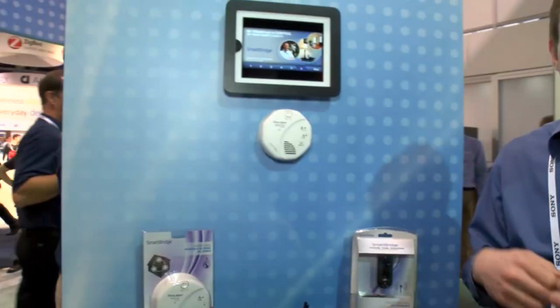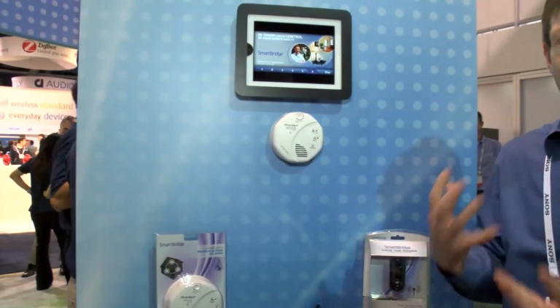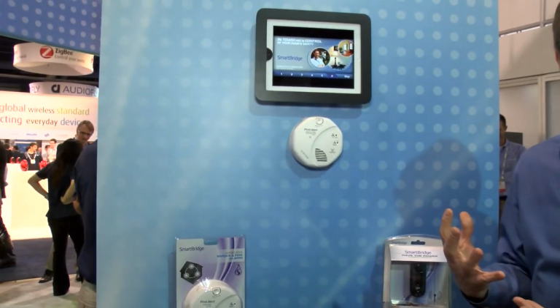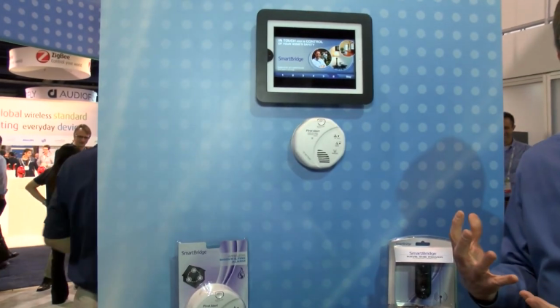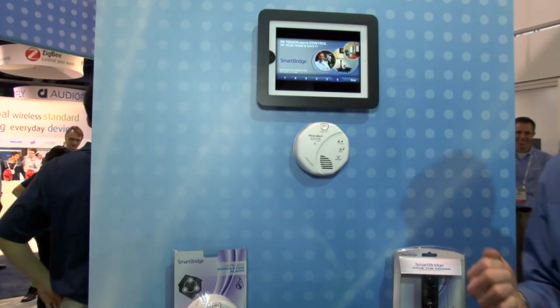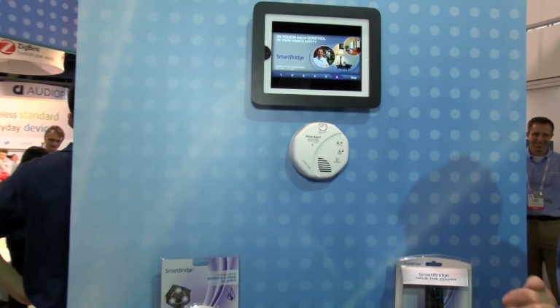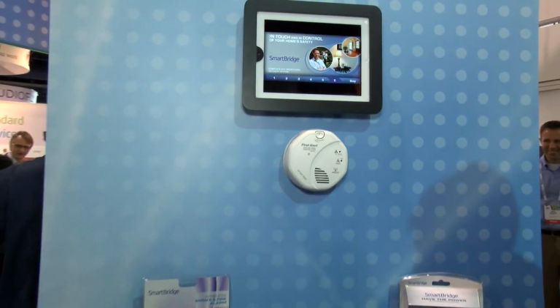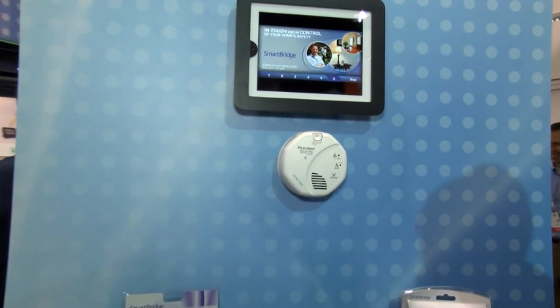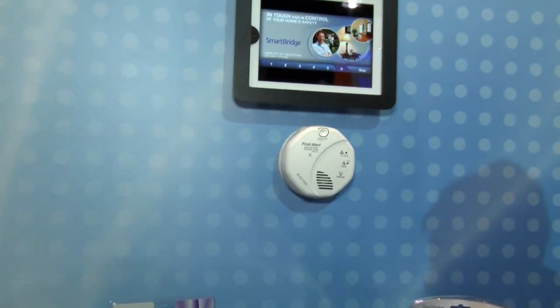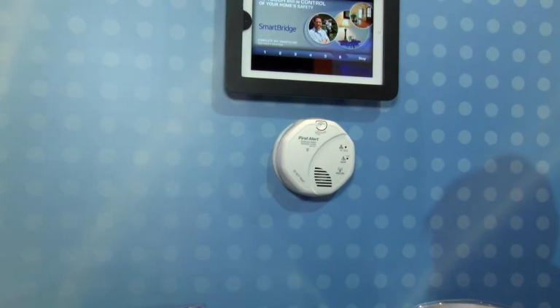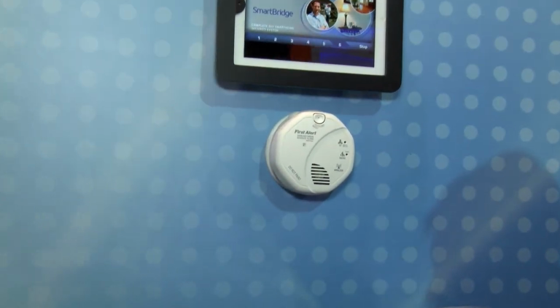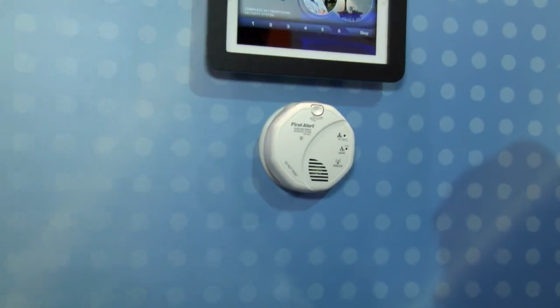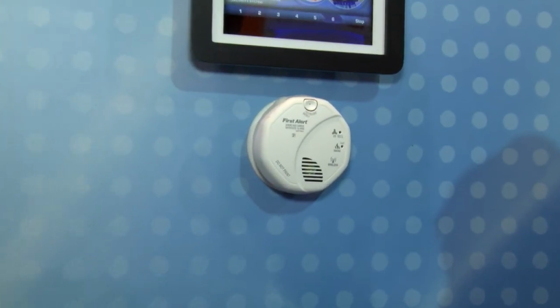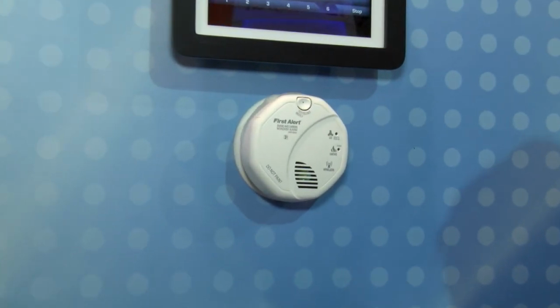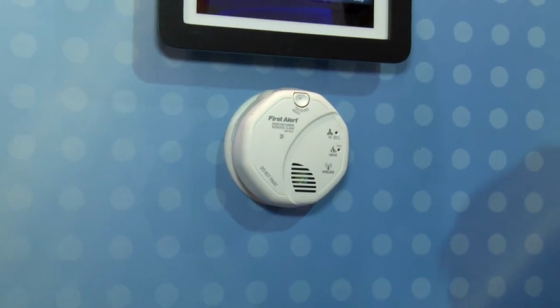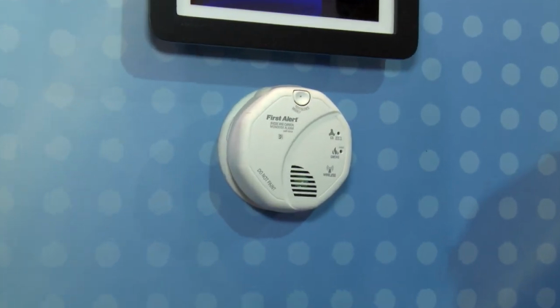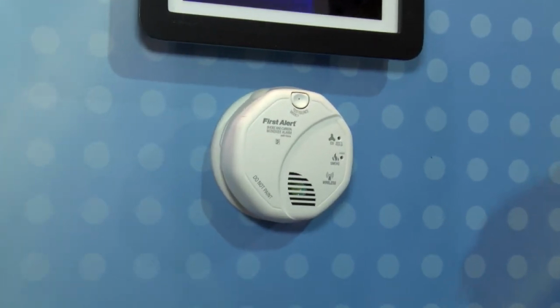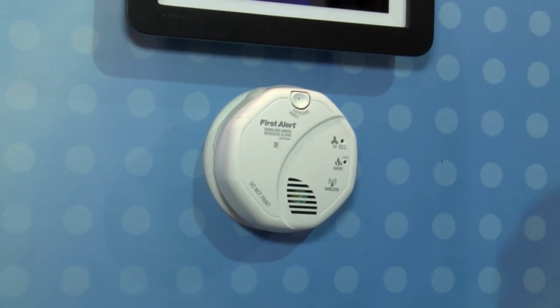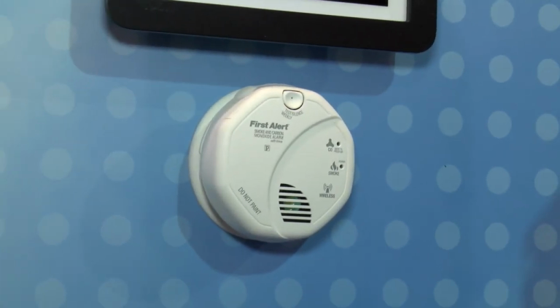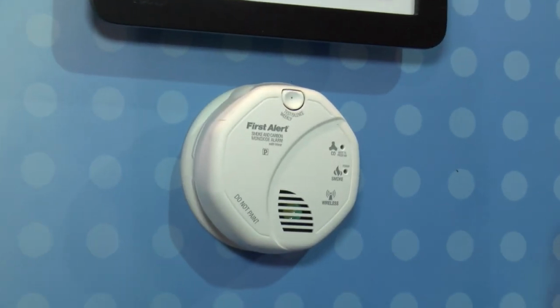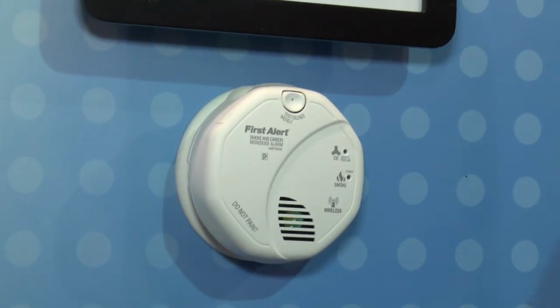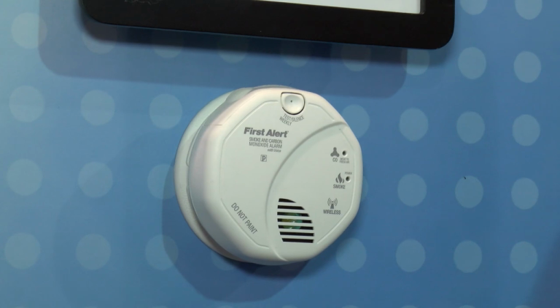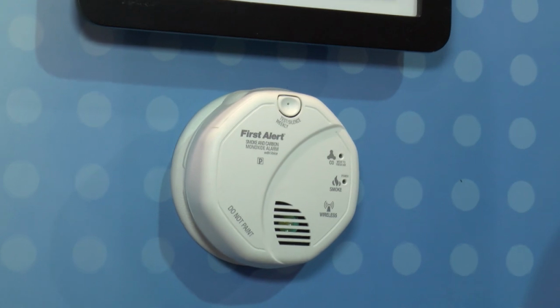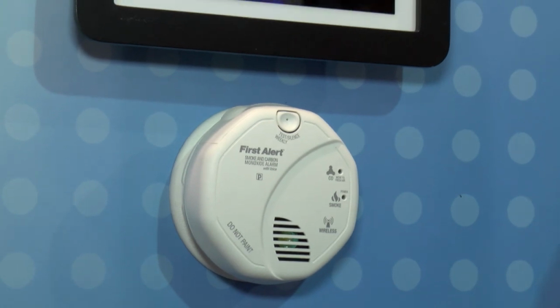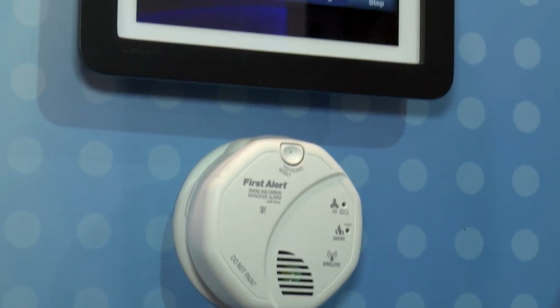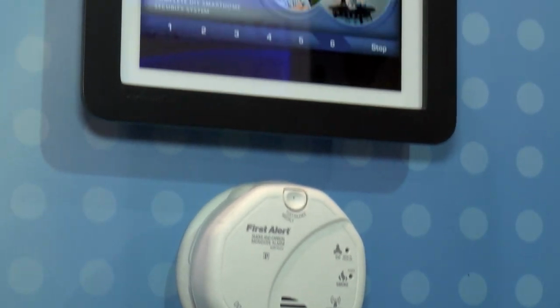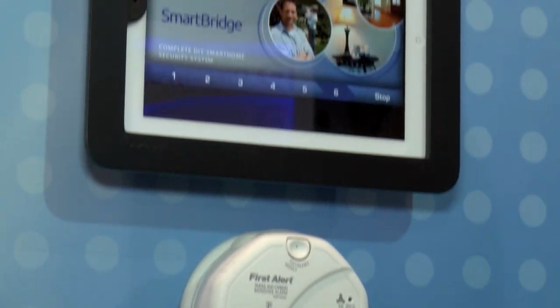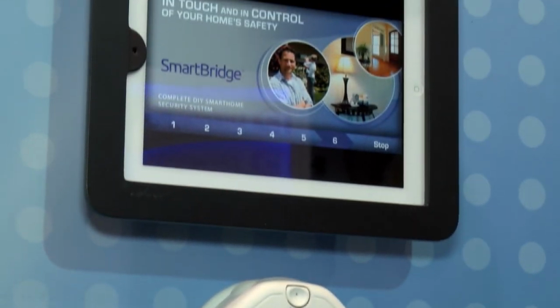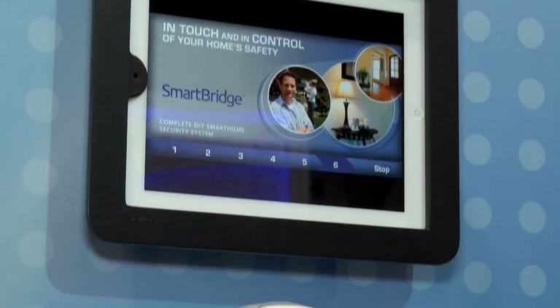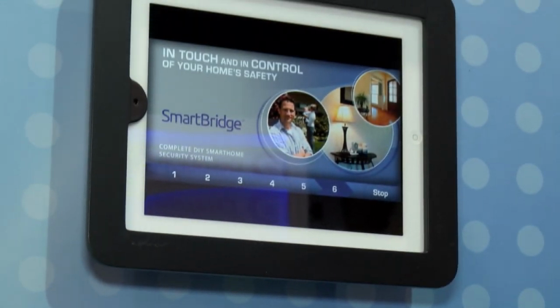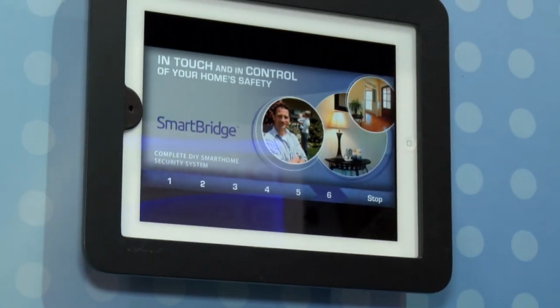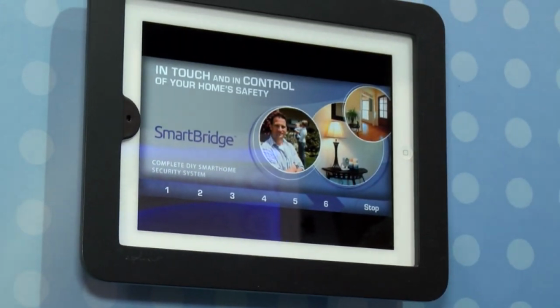It doesn't make sense if there's an emergency in your house to not send a message outside. So it sends a message to an iPhone or your Android device to let you know.